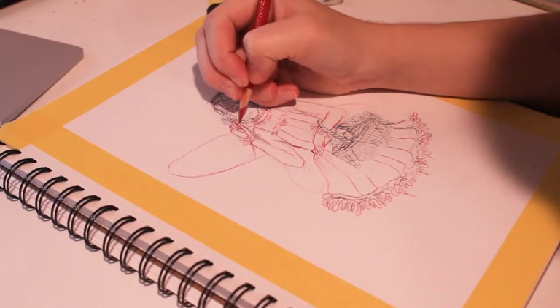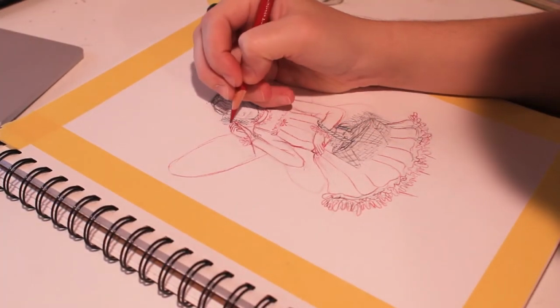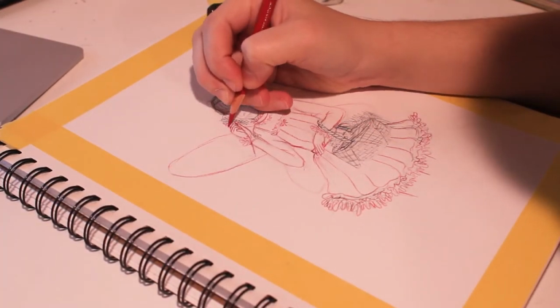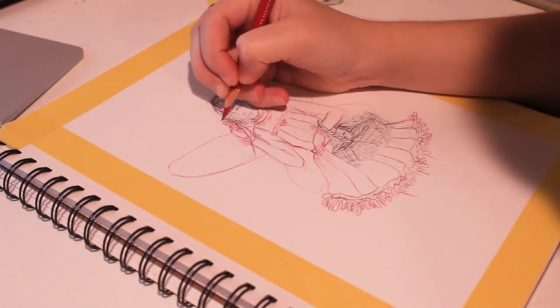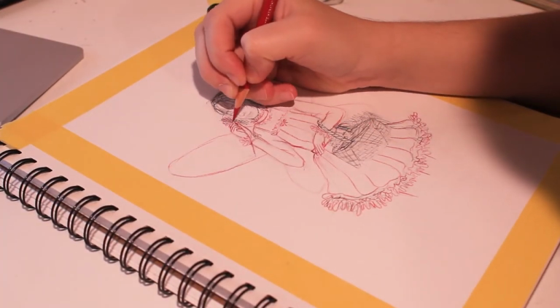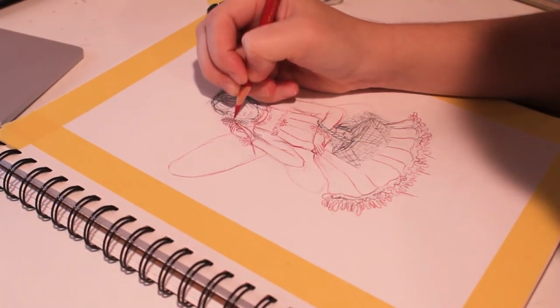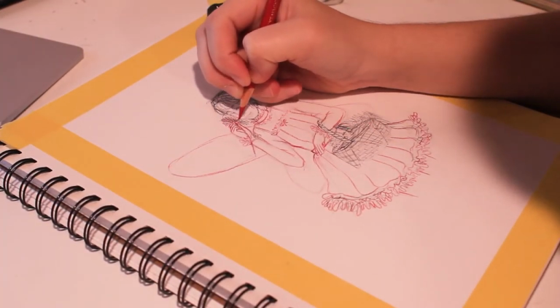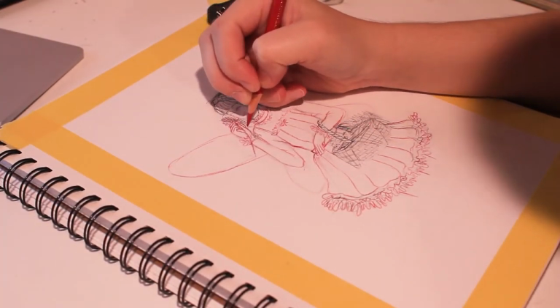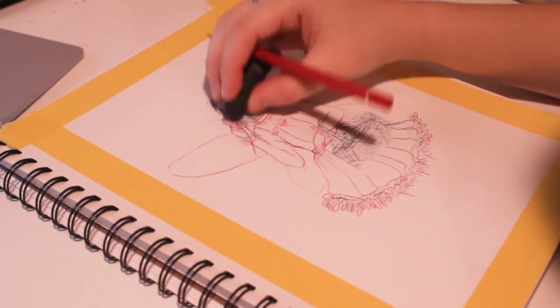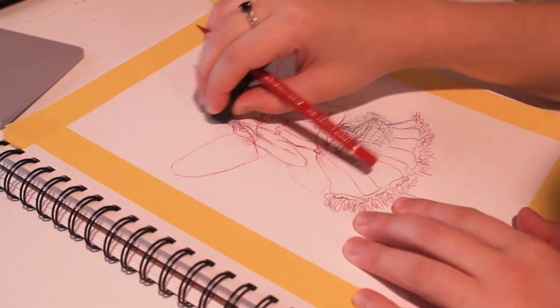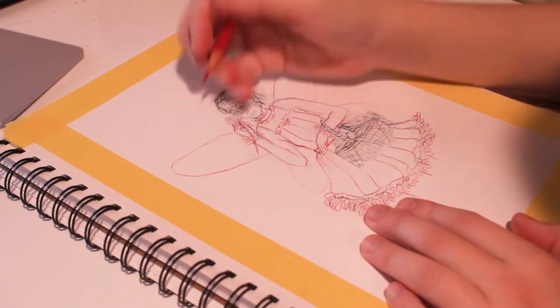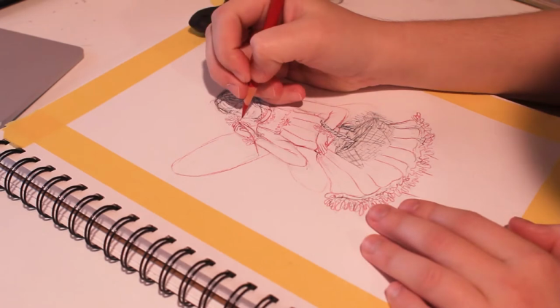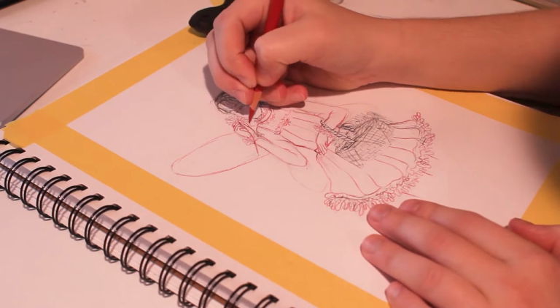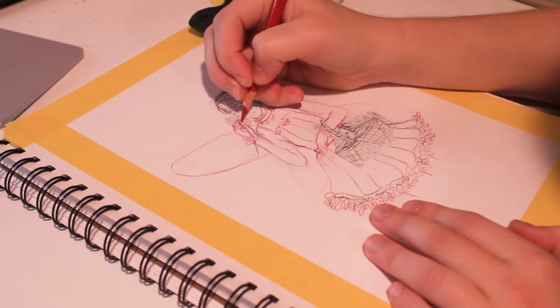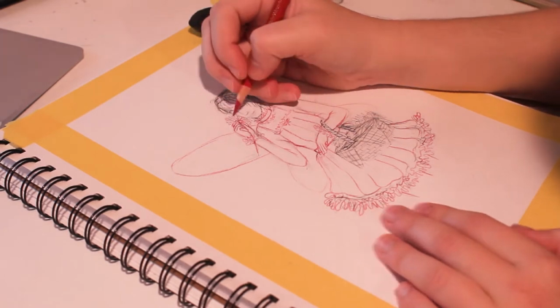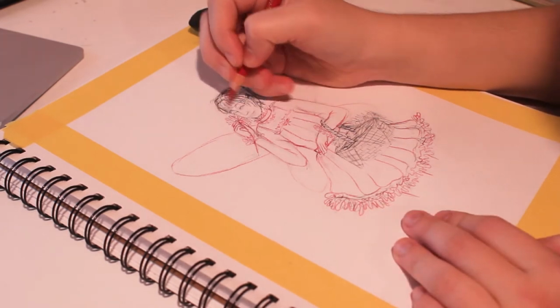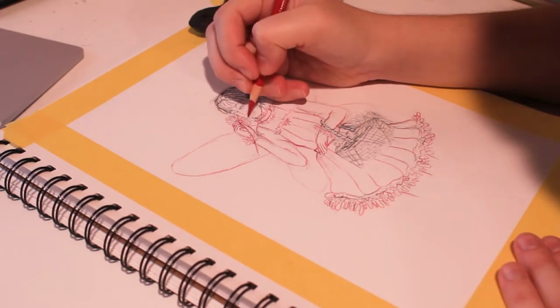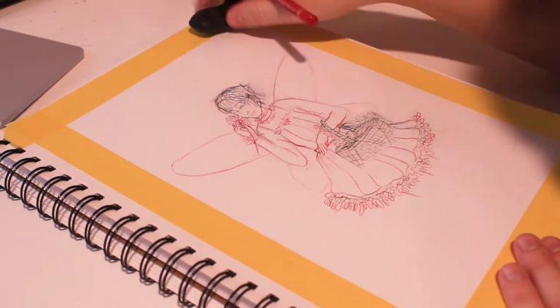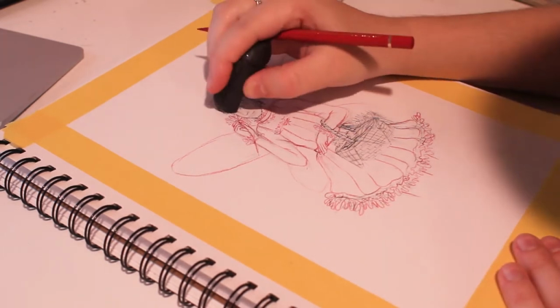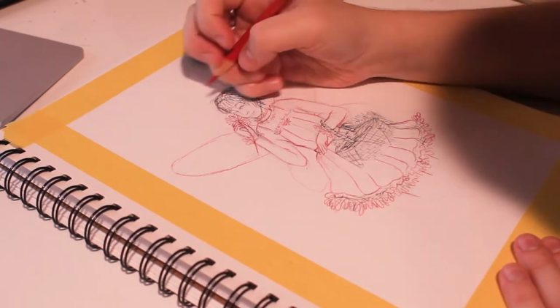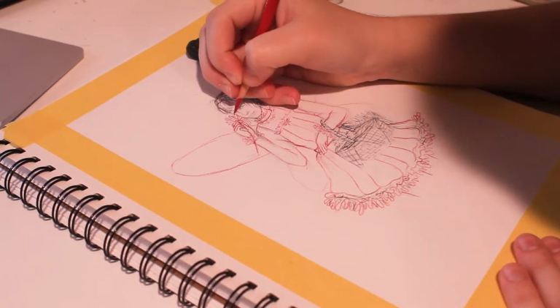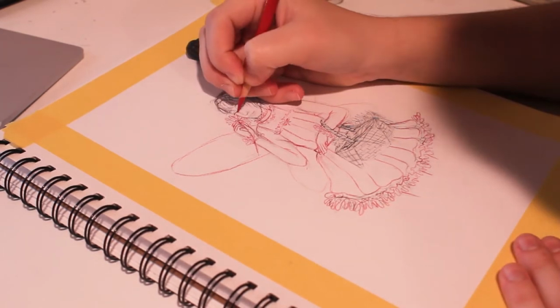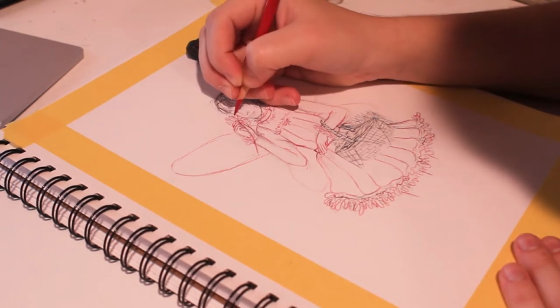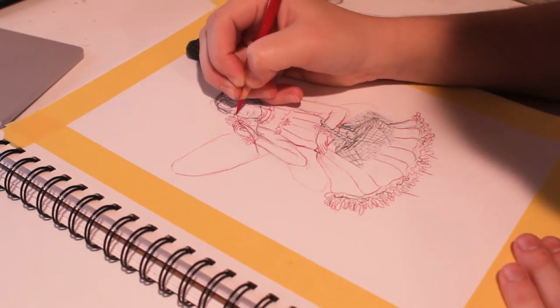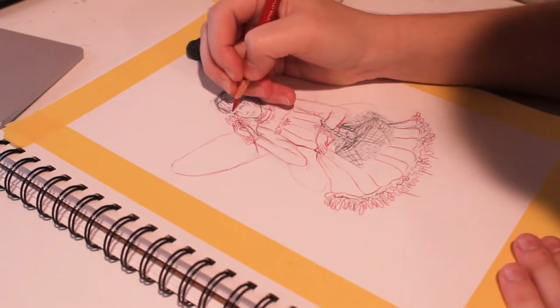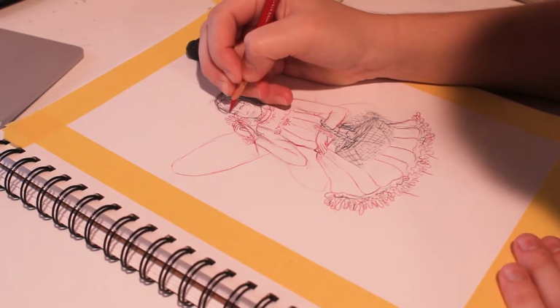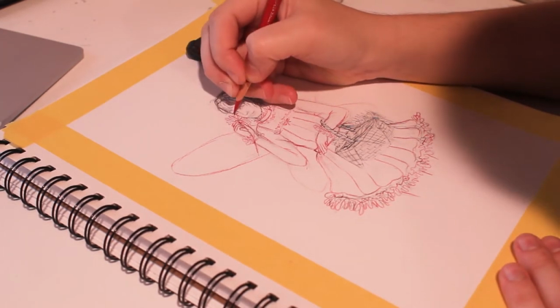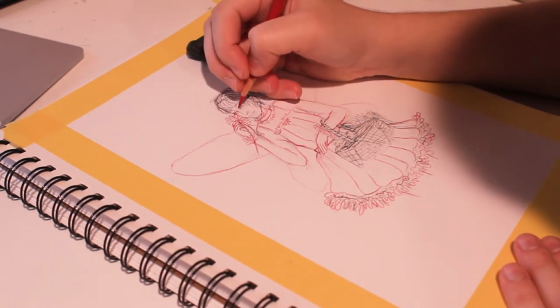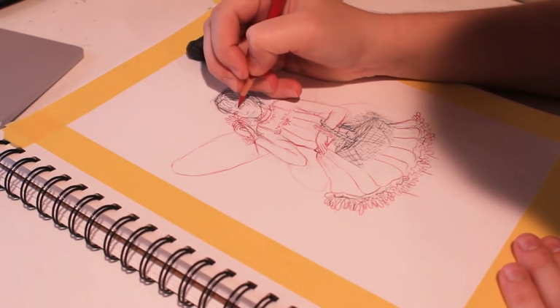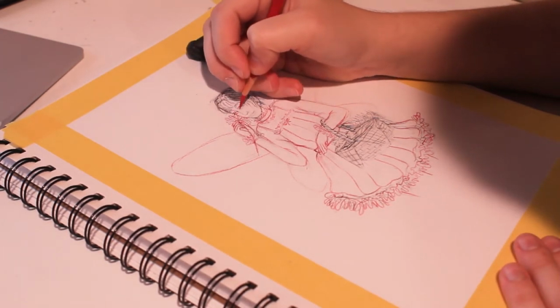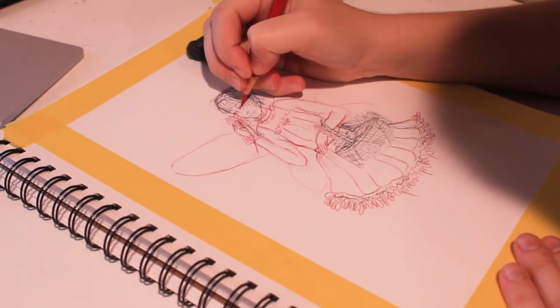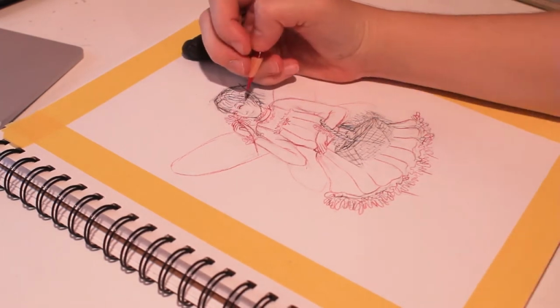Next time I think I will continue to use this, but I just will not use only one color and I'll fit the color palette better.